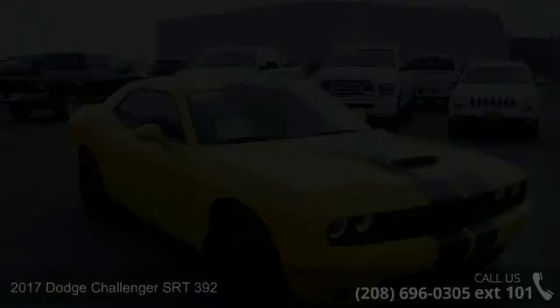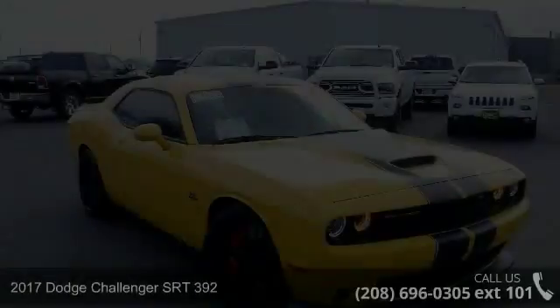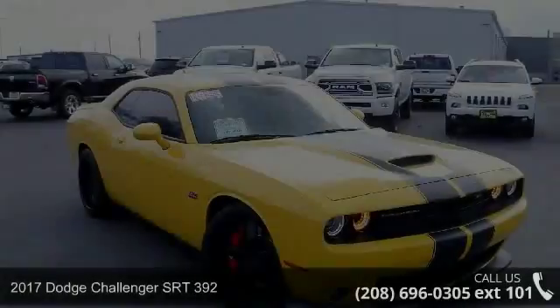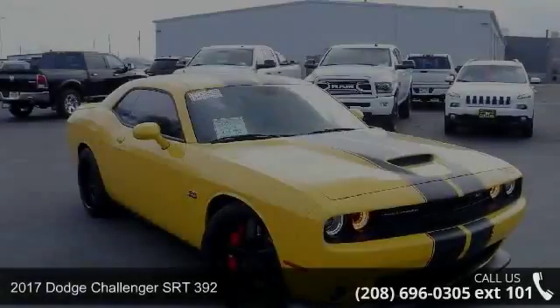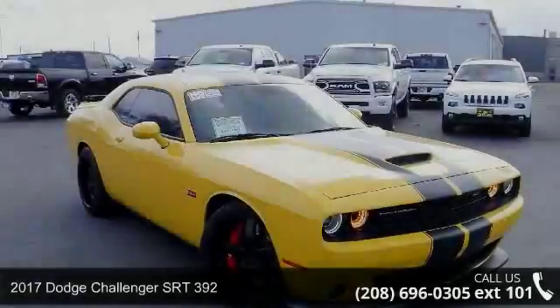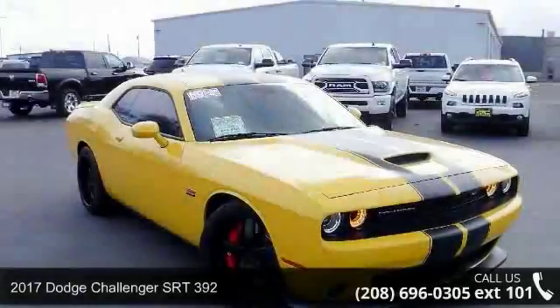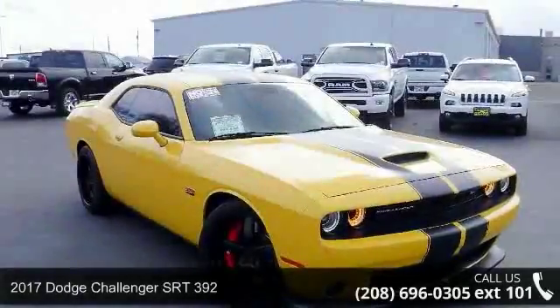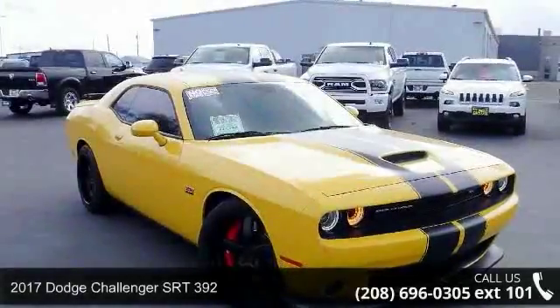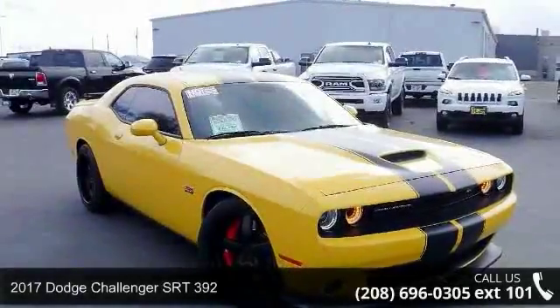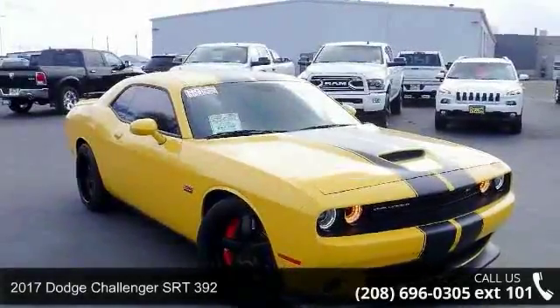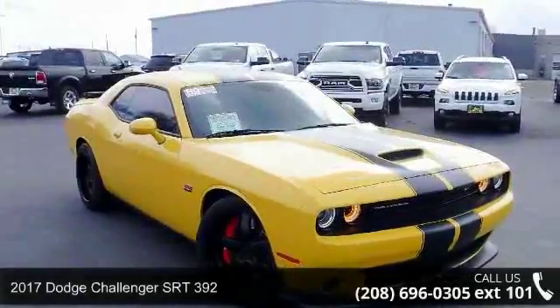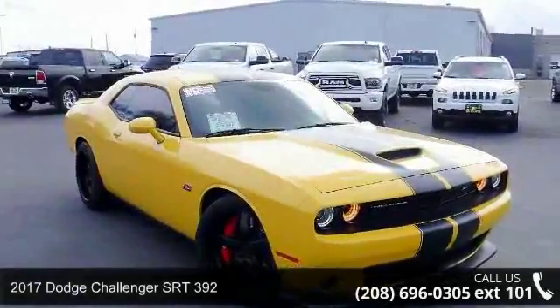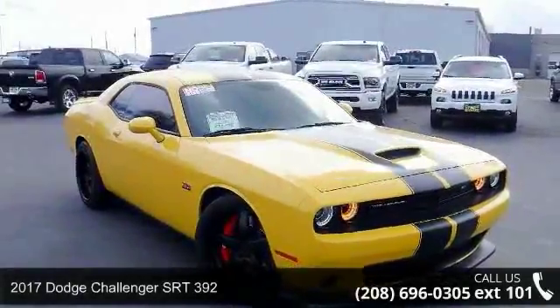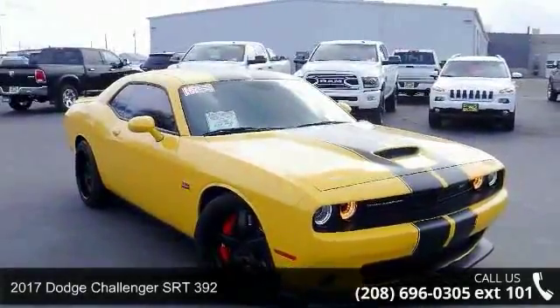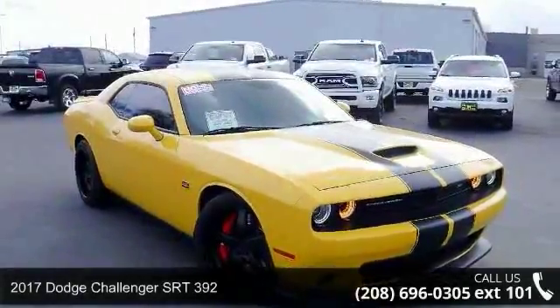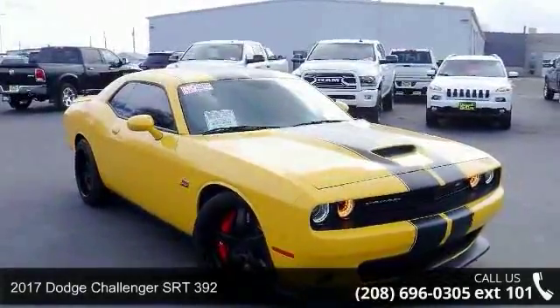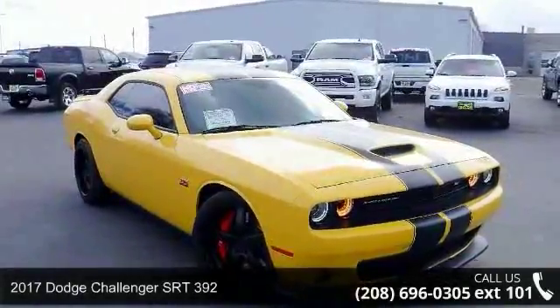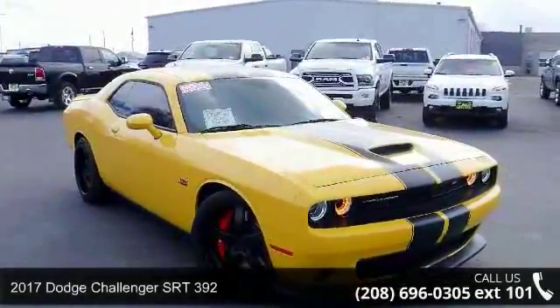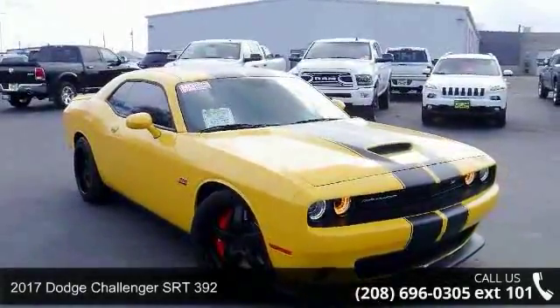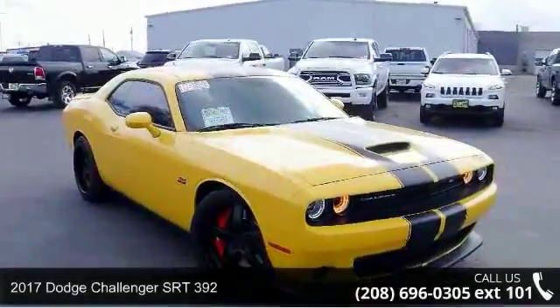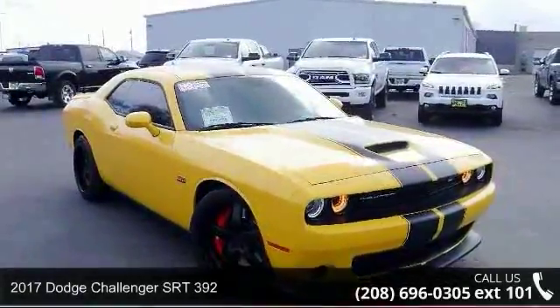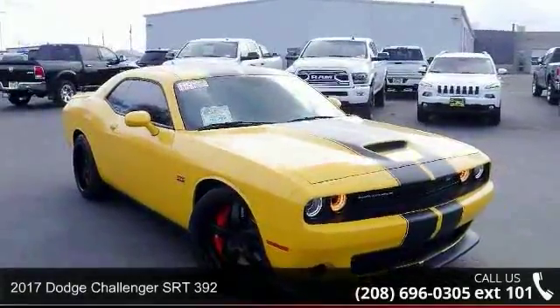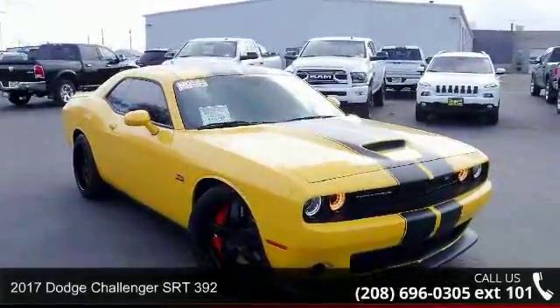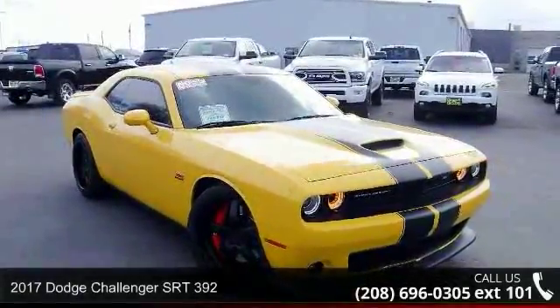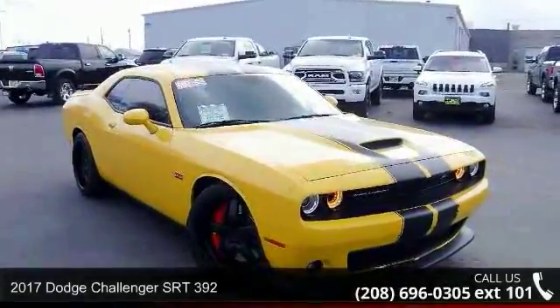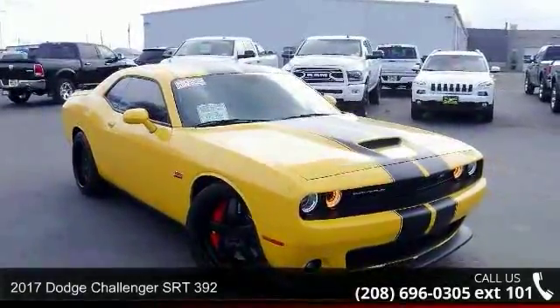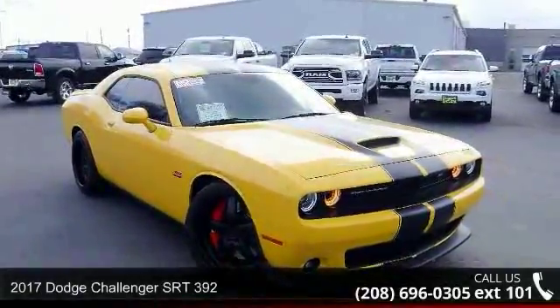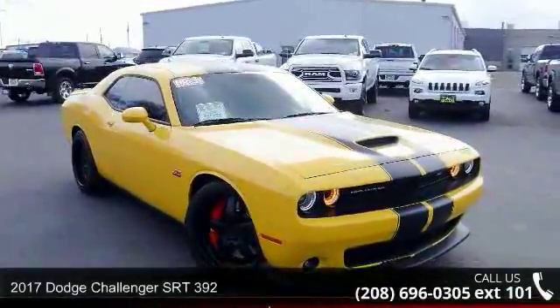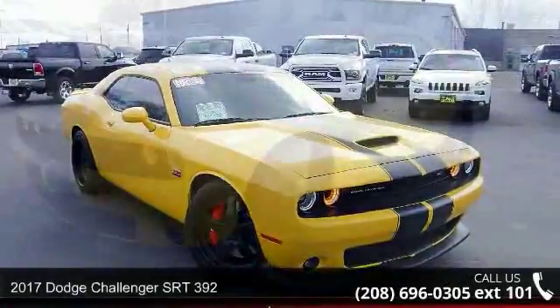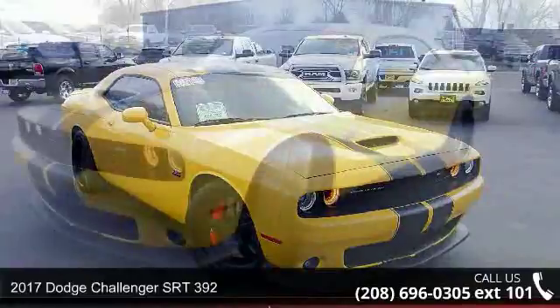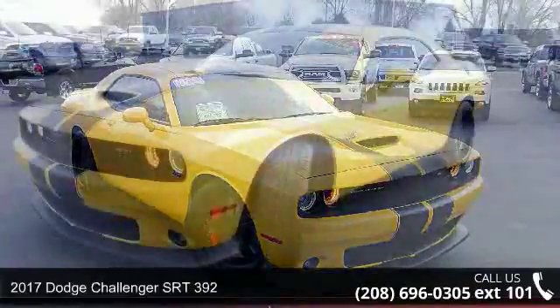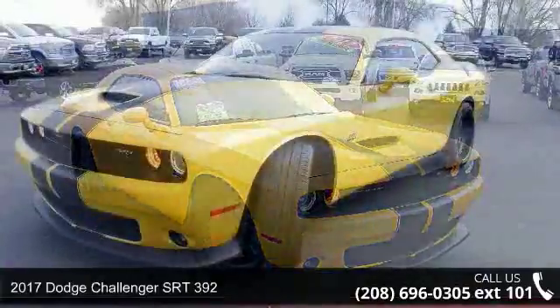Presenting the 2017 Dodge Challenger. This may be the set of wheels you've been looking for.